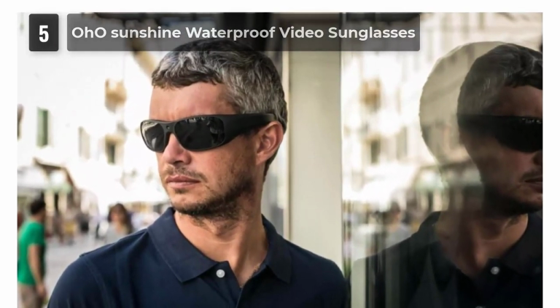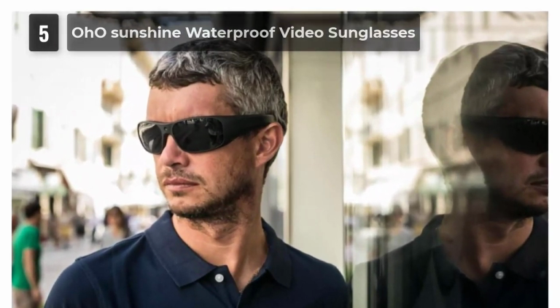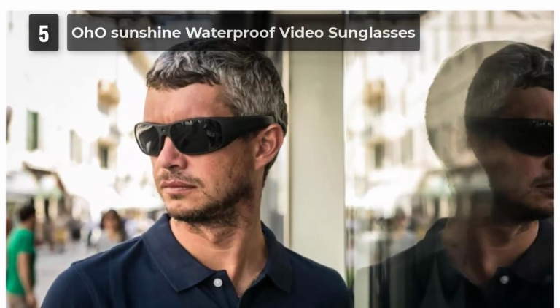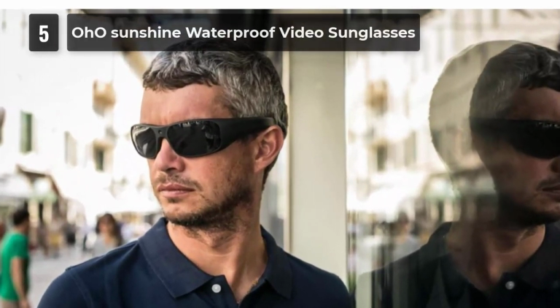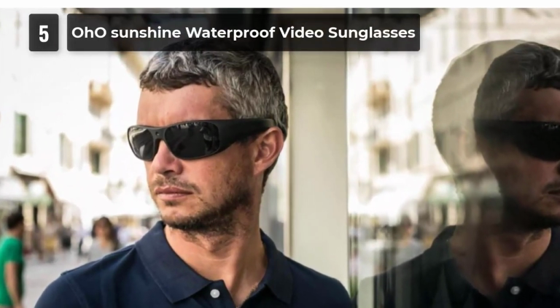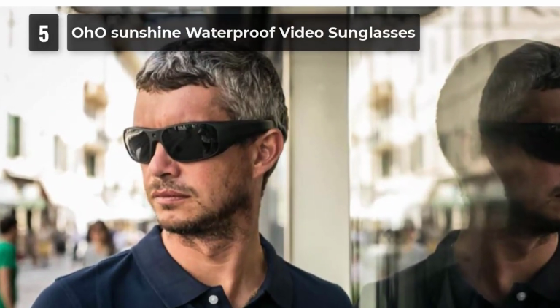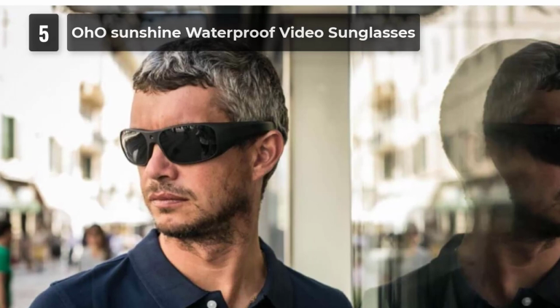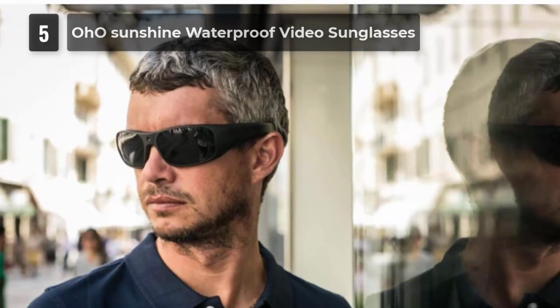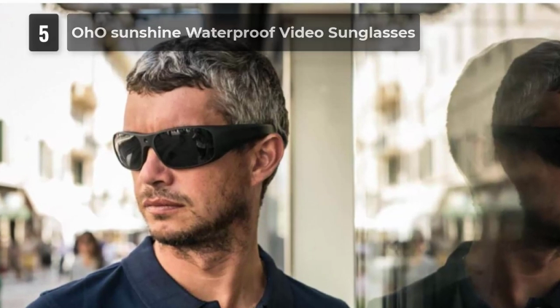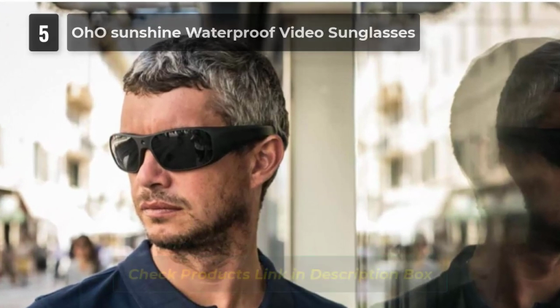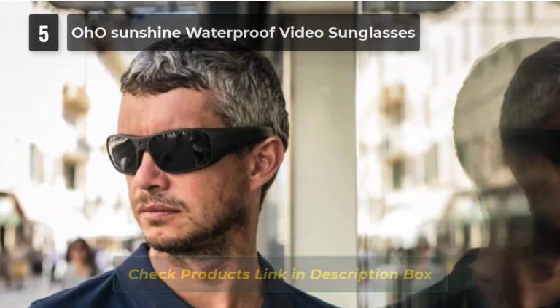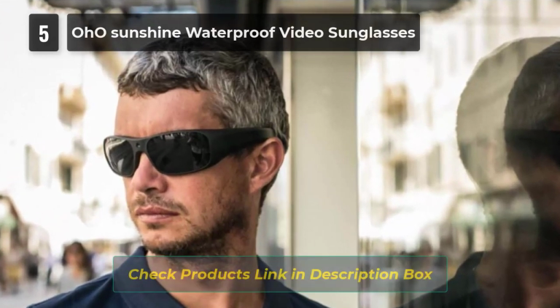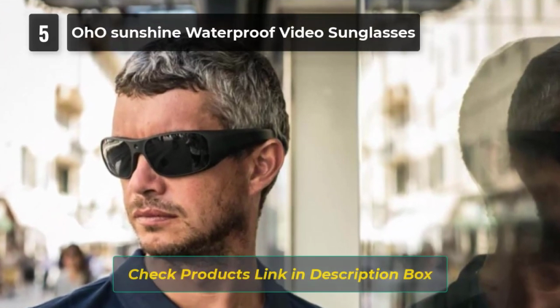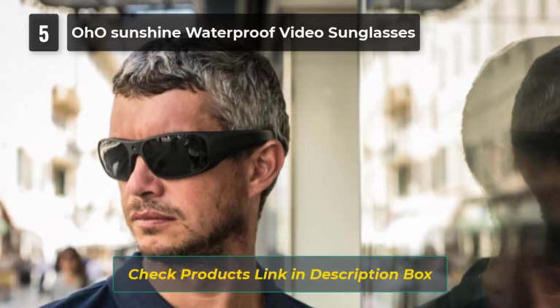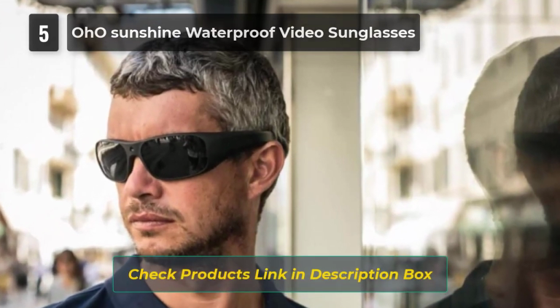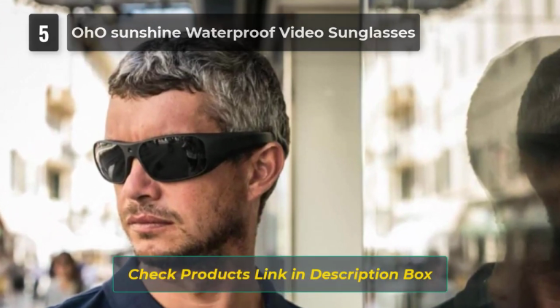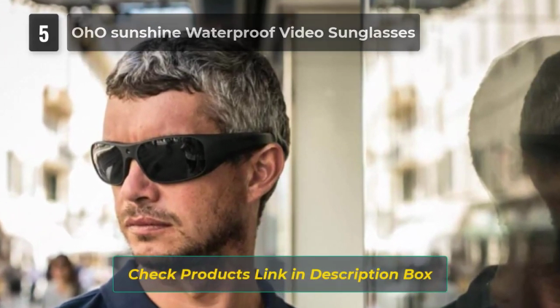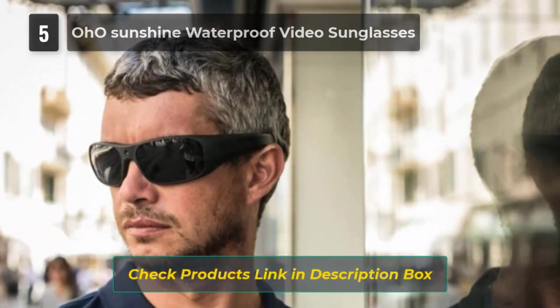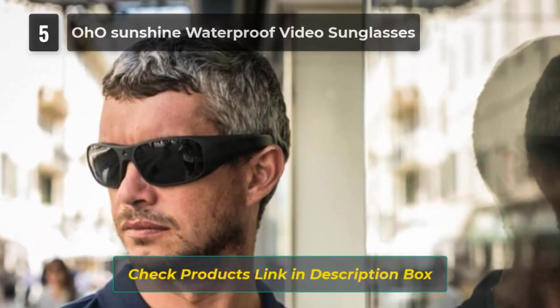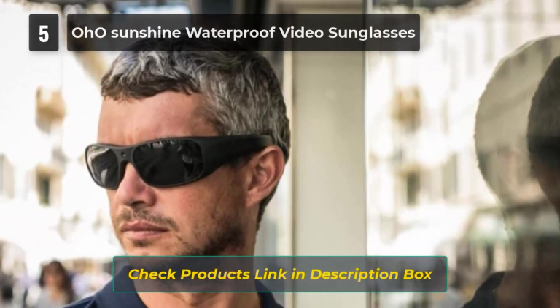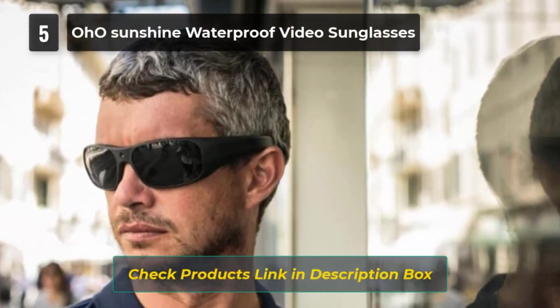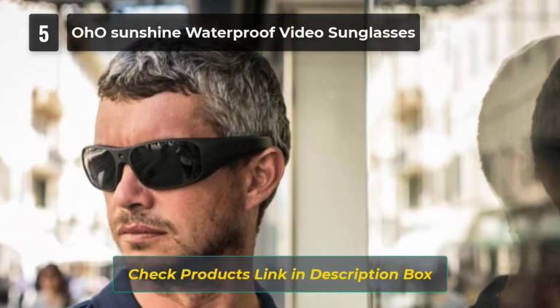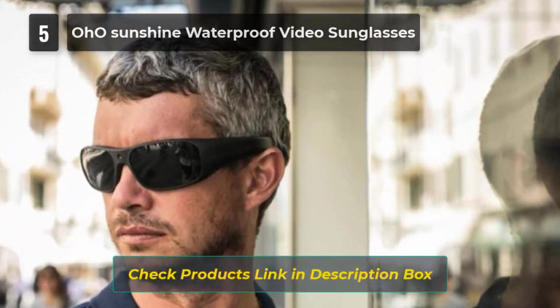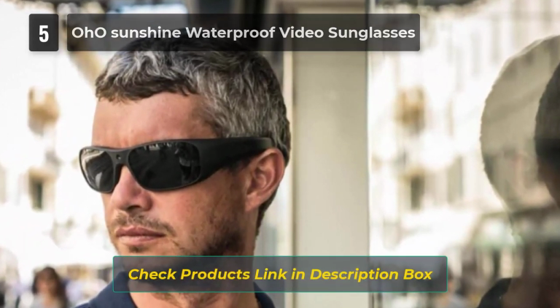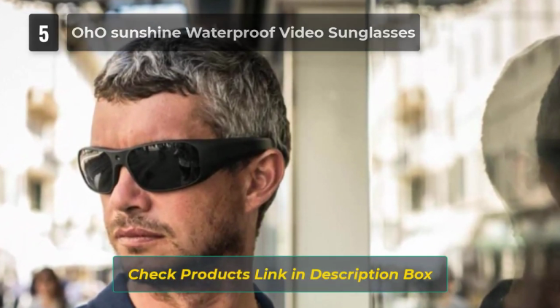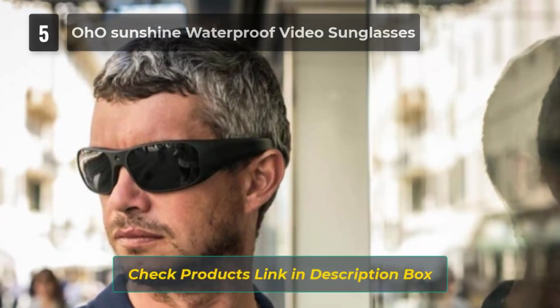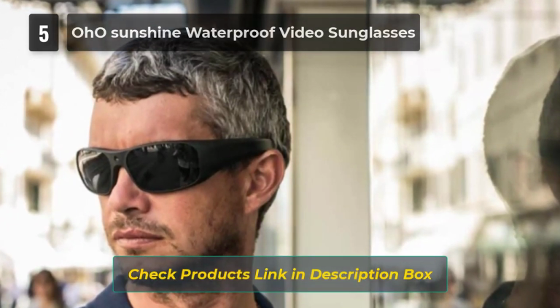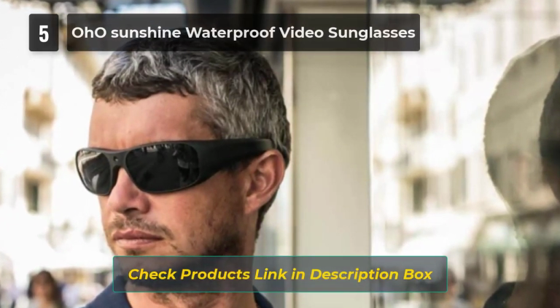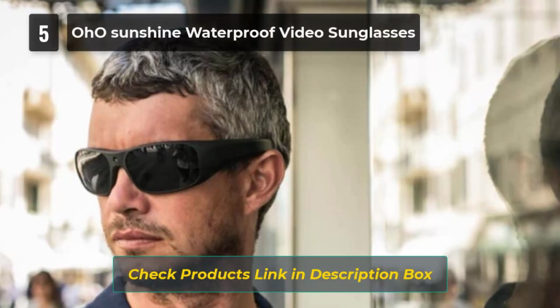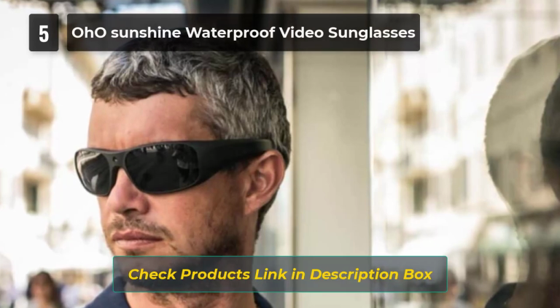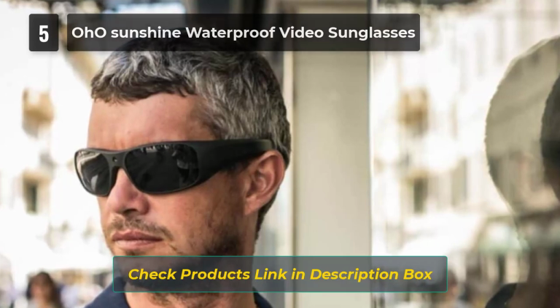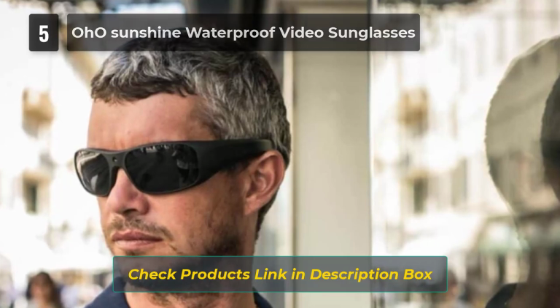The sunglasses feature a vibration alert with audio when recording starts, when capturing photos, and when recording stops. An LED indicator light is also included.